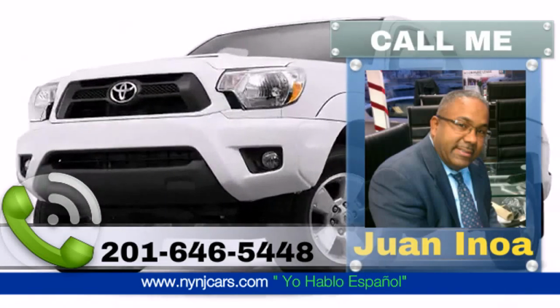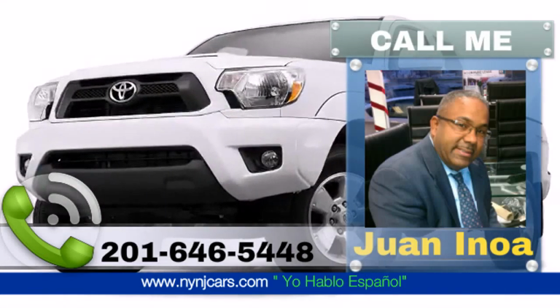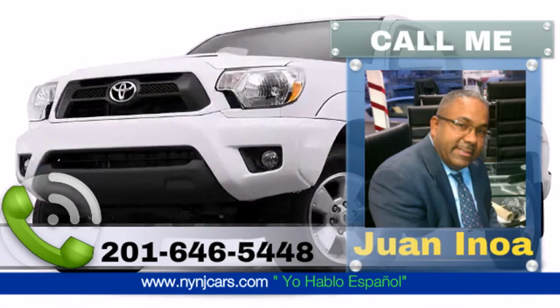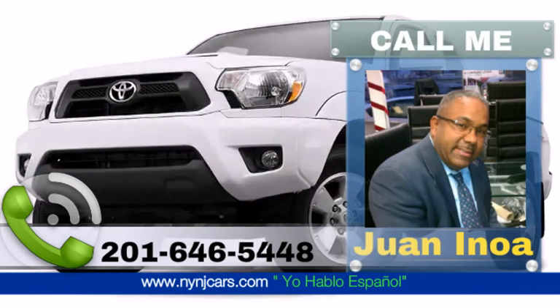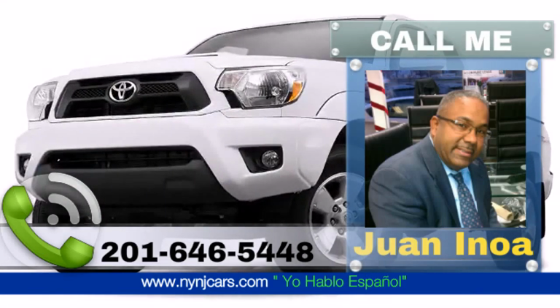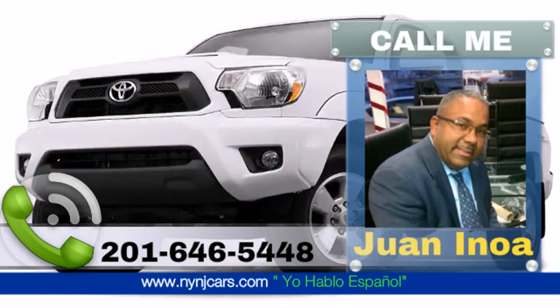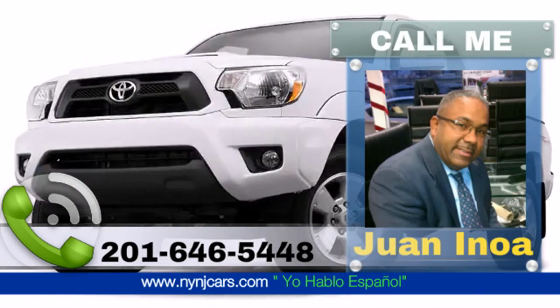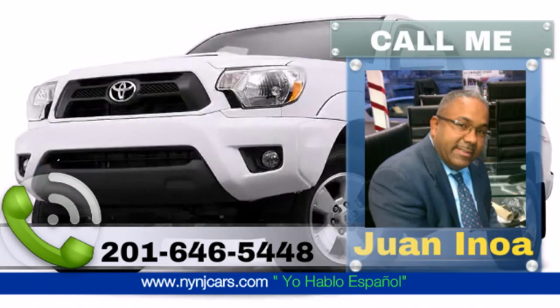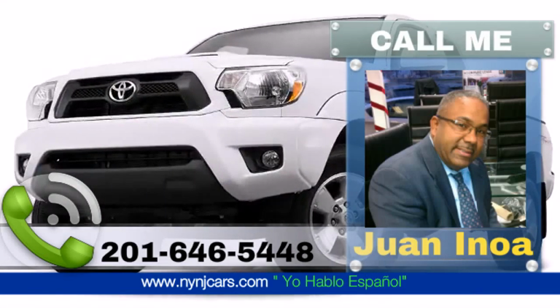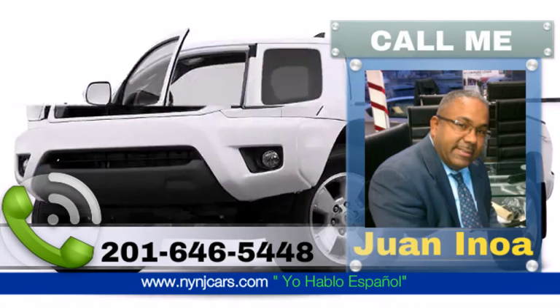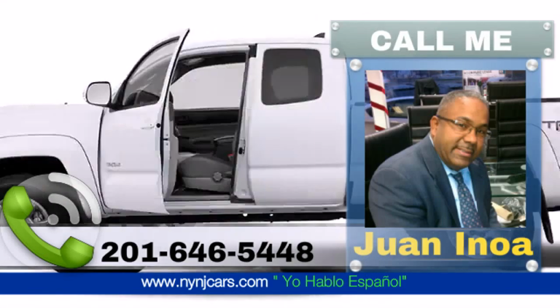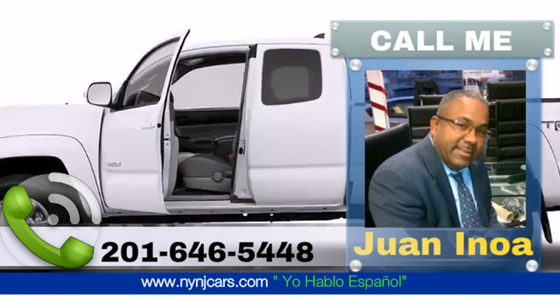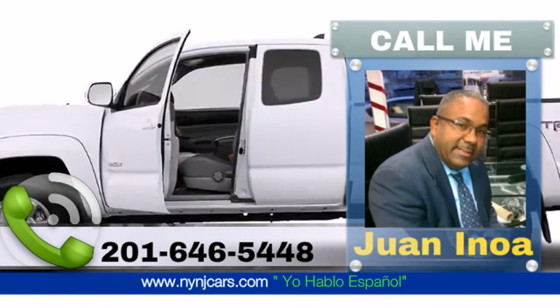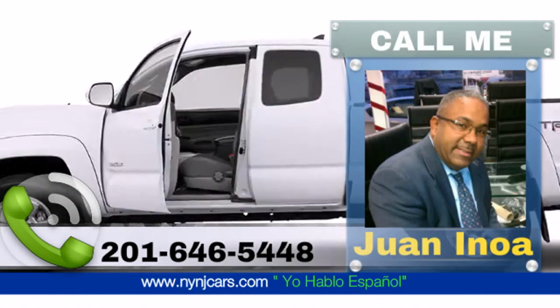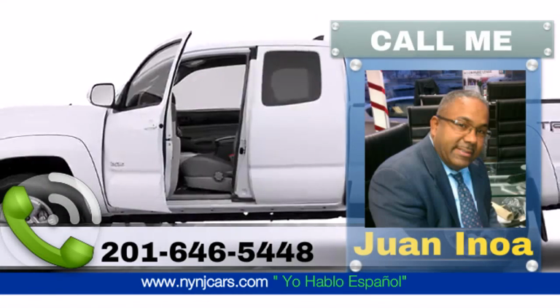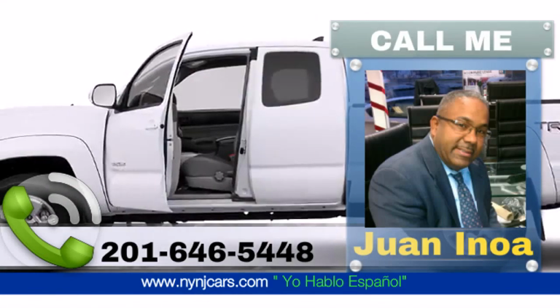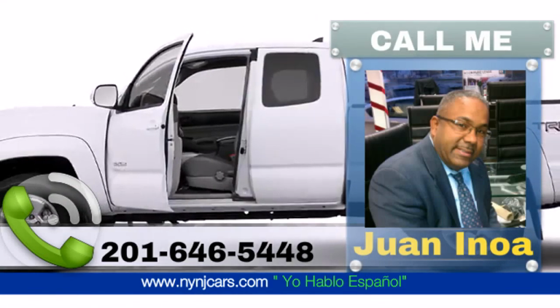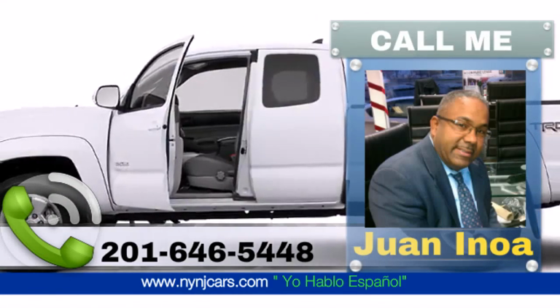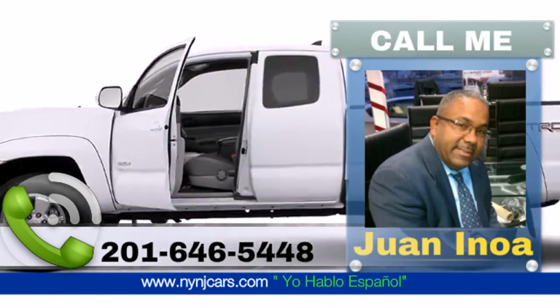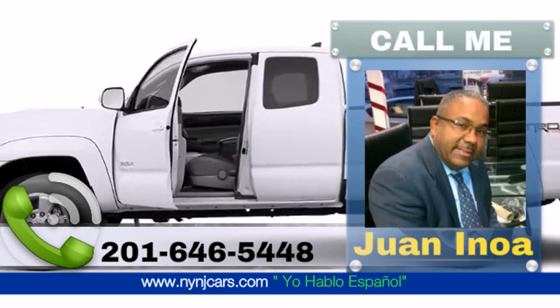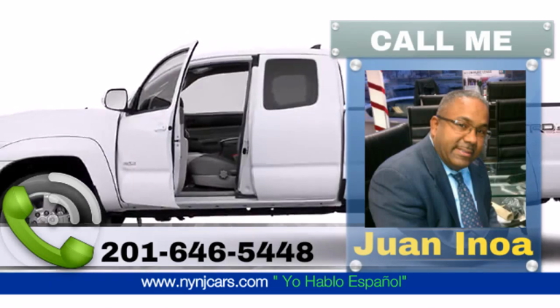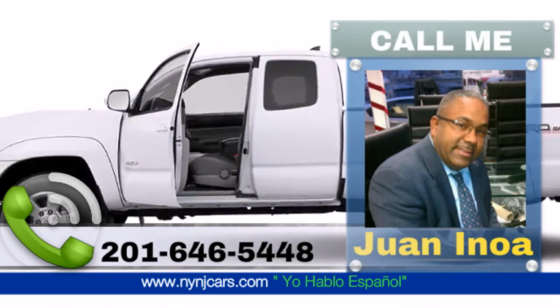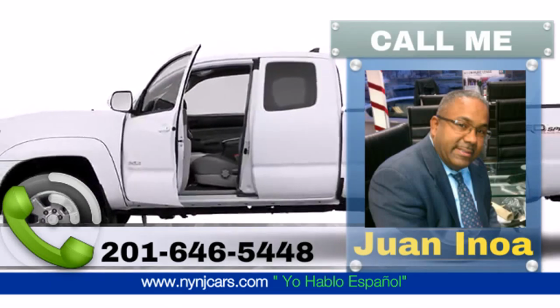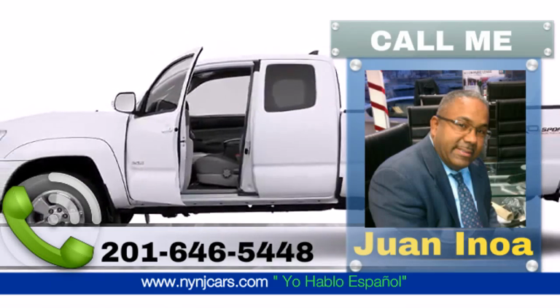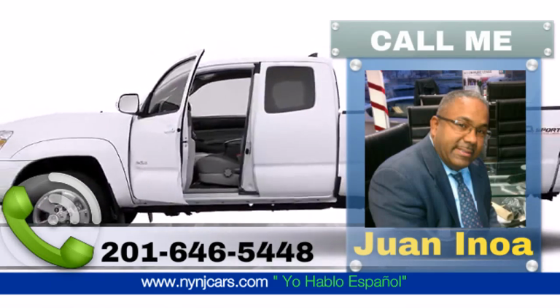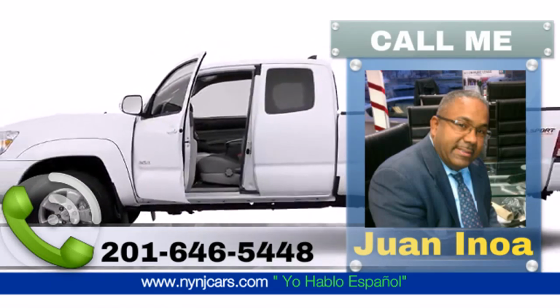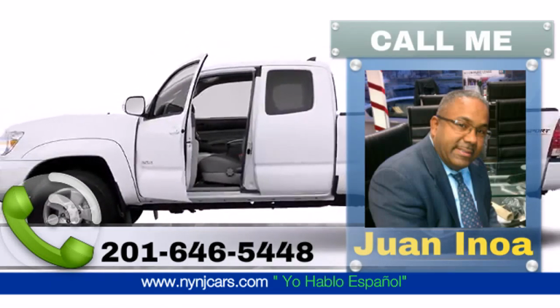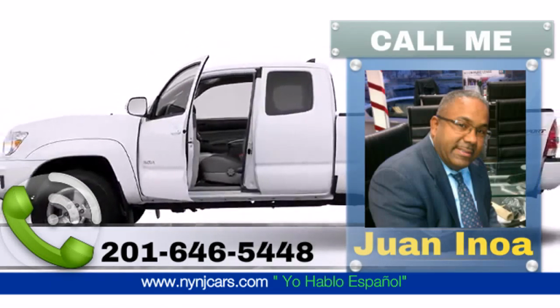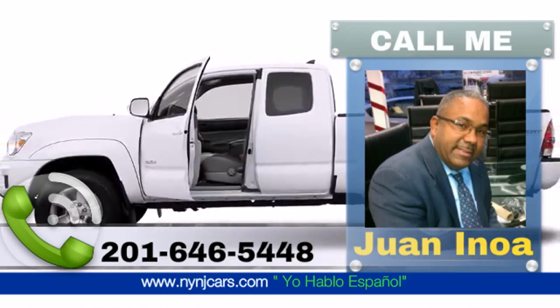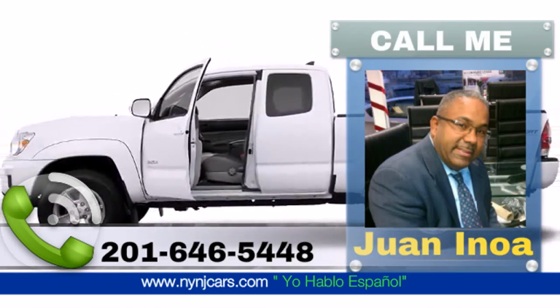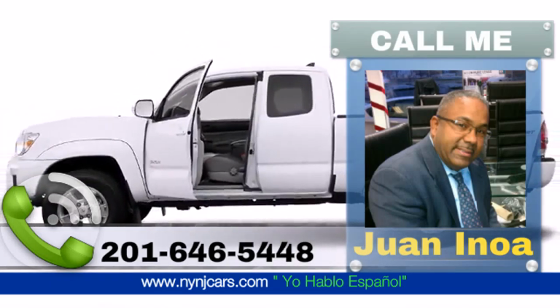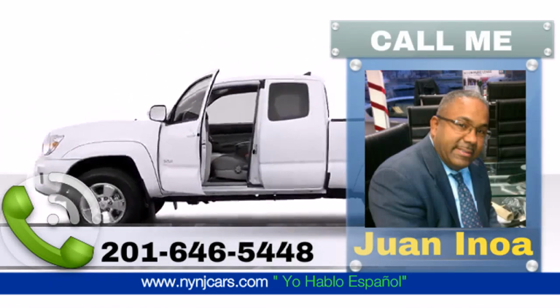The 2015 Toyota Tacoma: well-equipped and fully capable, this could be the right fit.